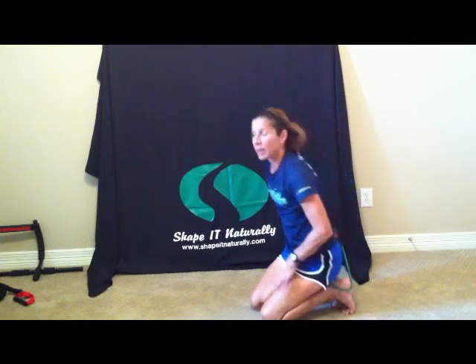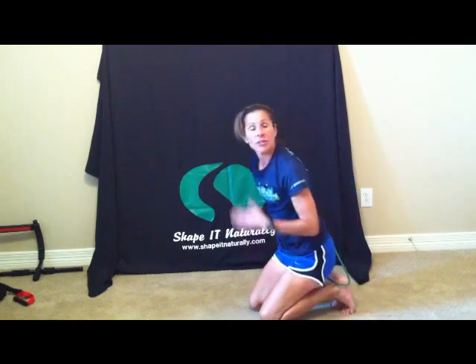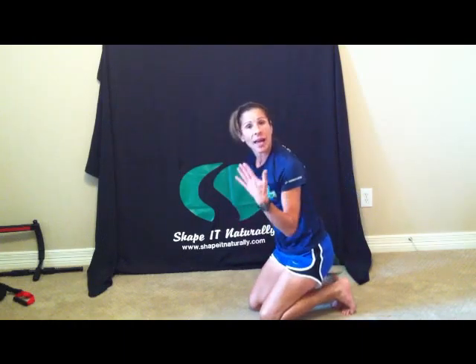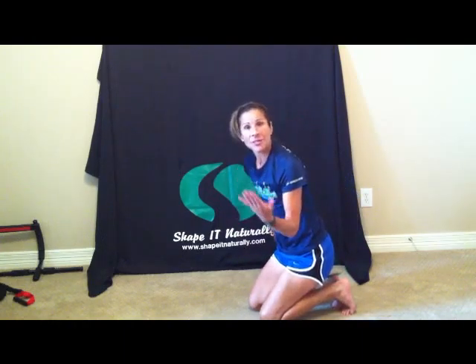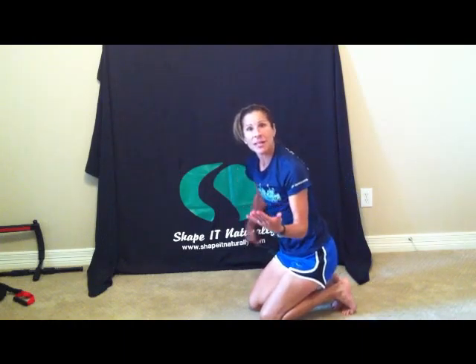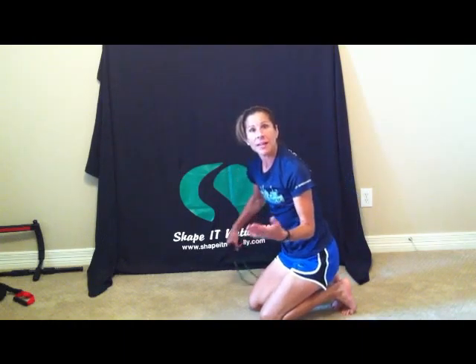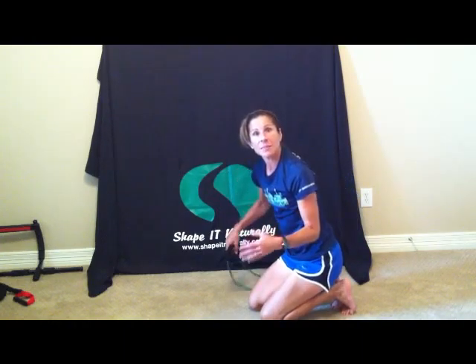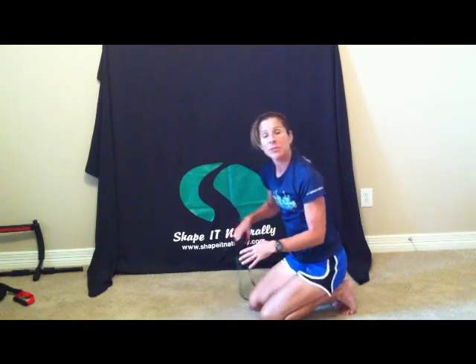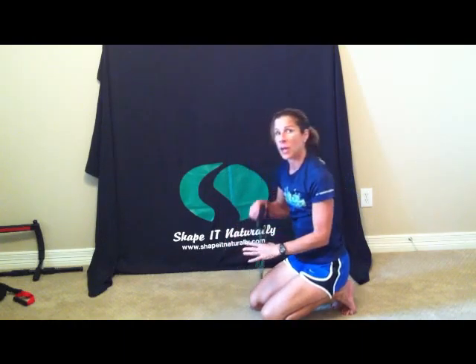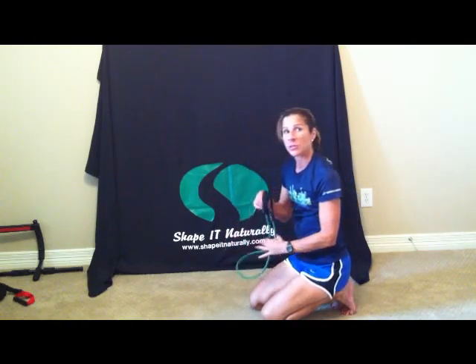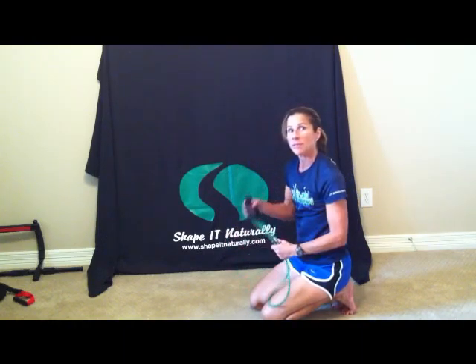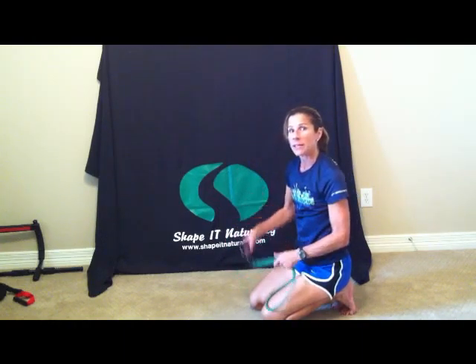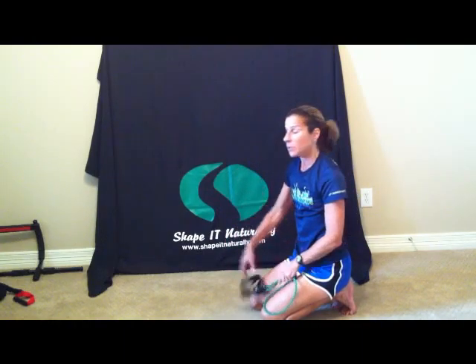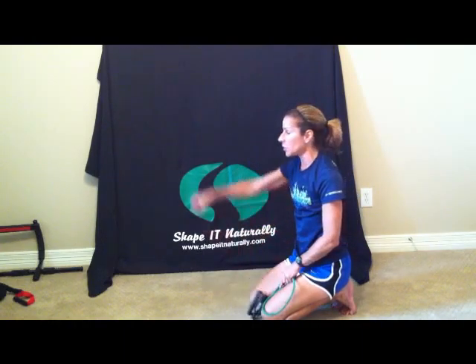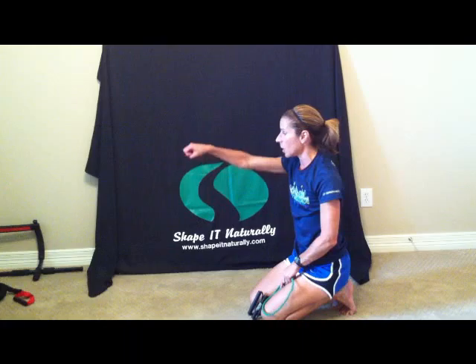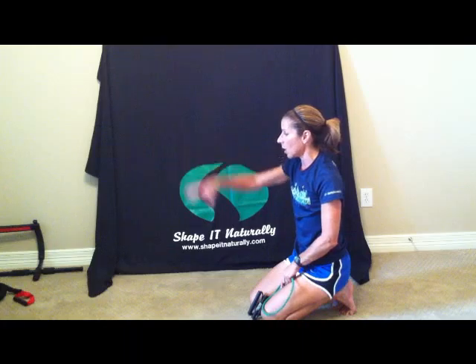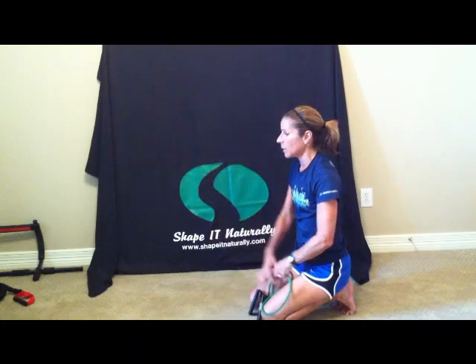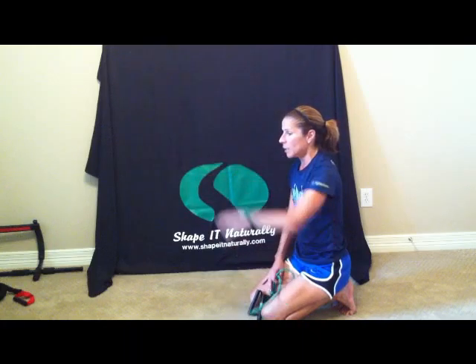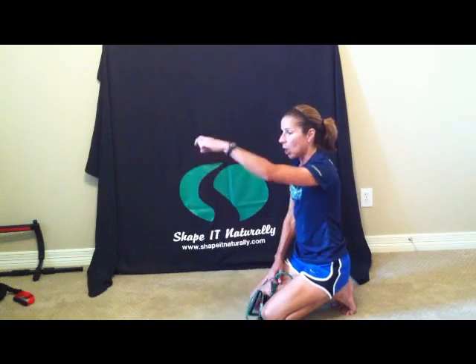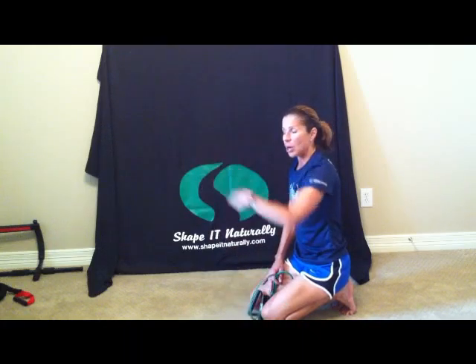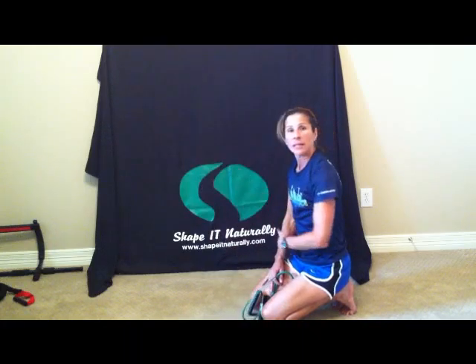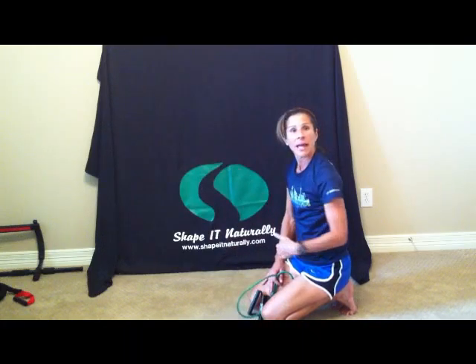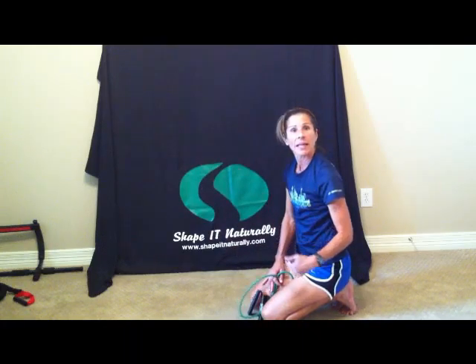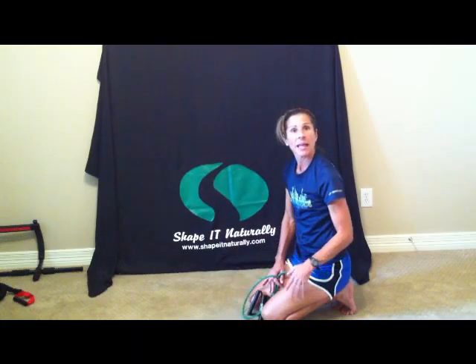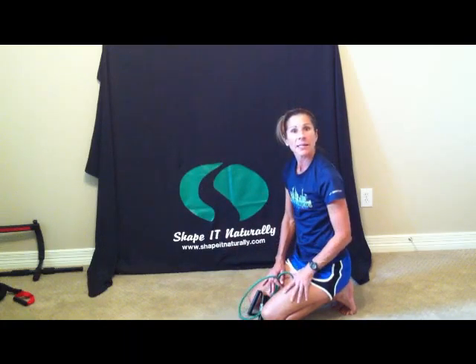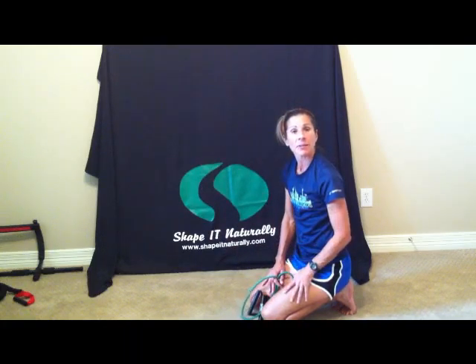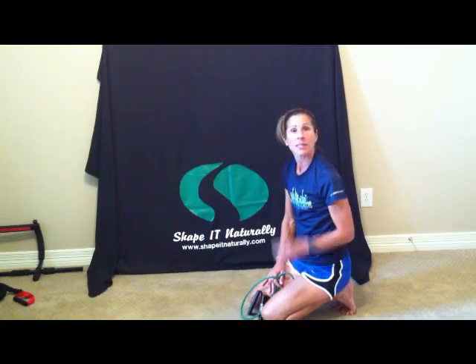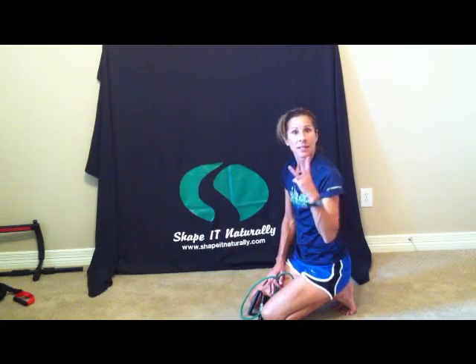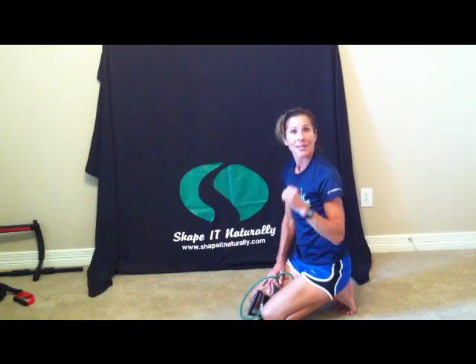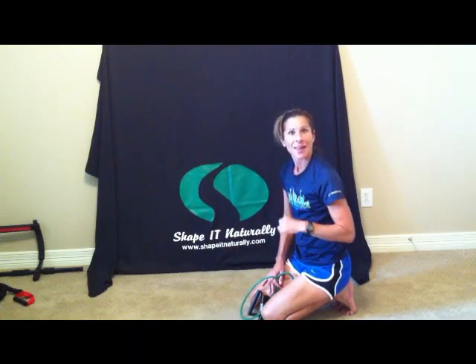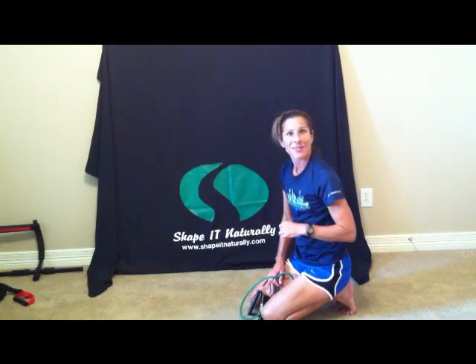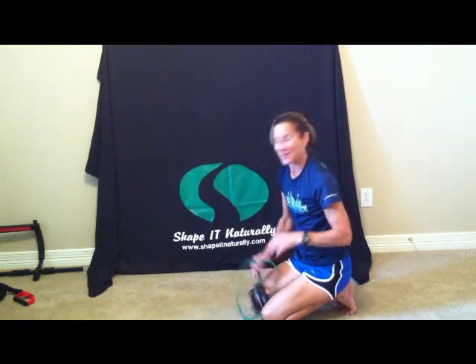You don't have to do the advanced move. If you're not doing the advanced move, just do the arm, arm, leg, leg sequence and do that three times.